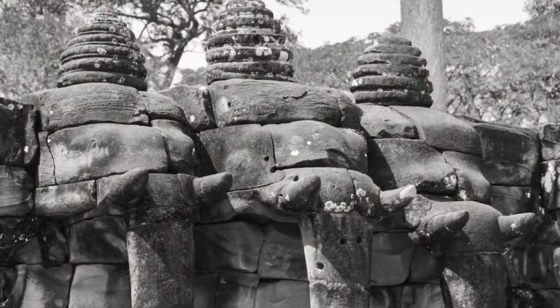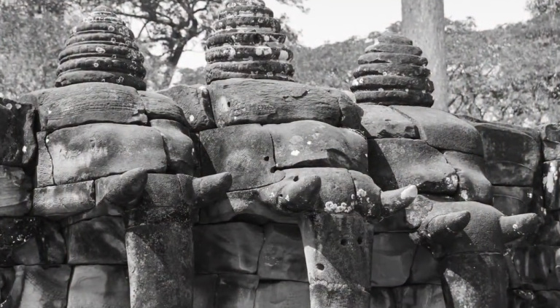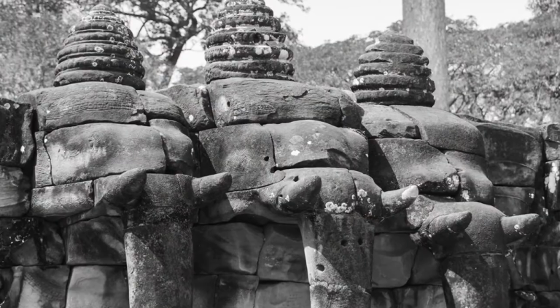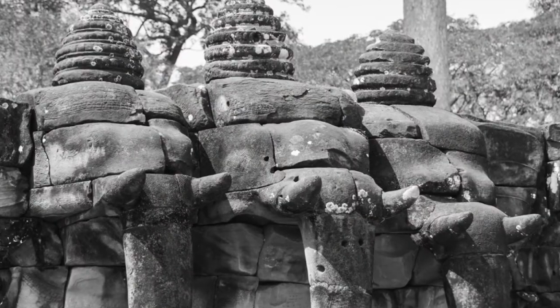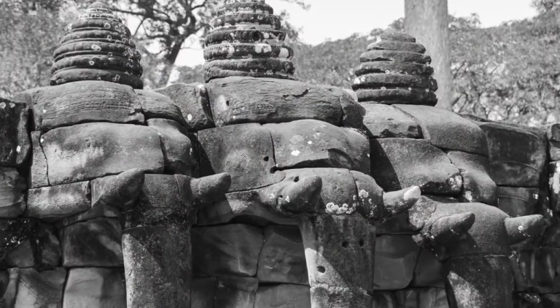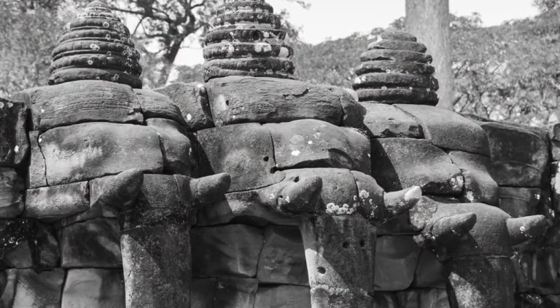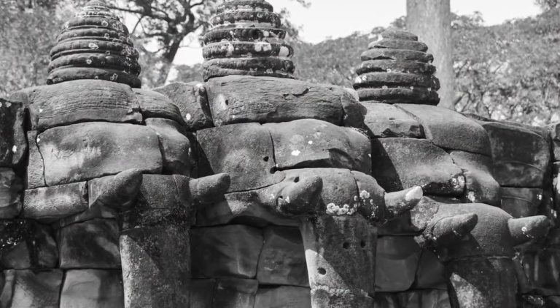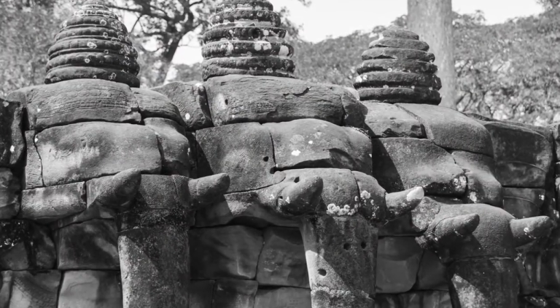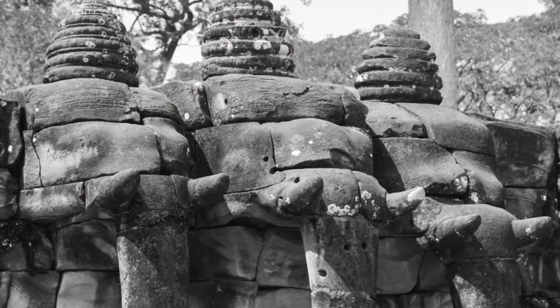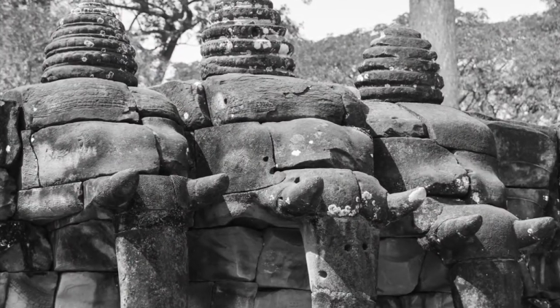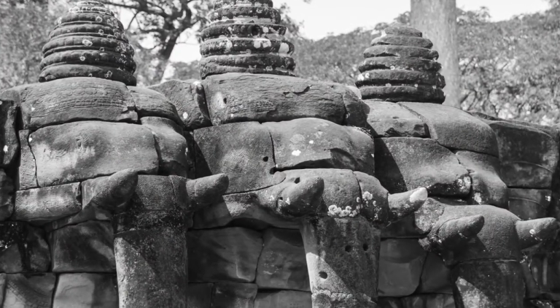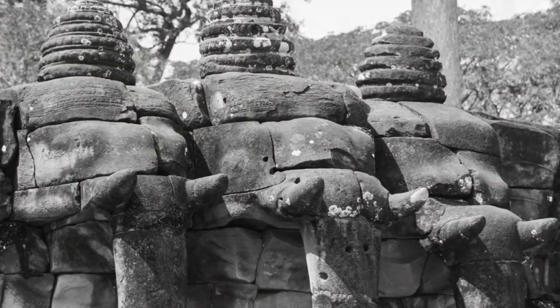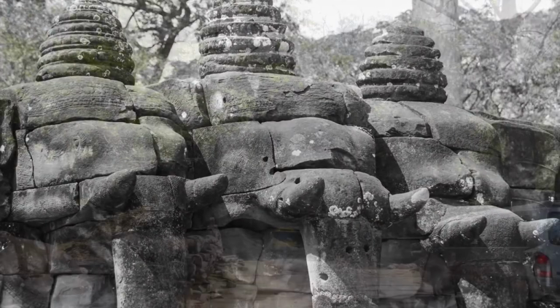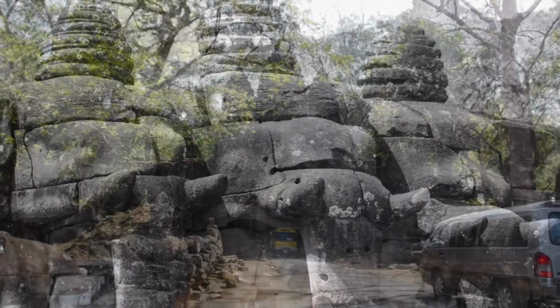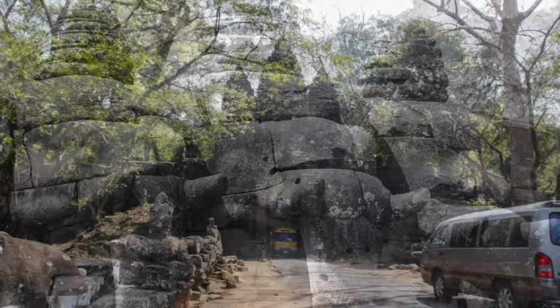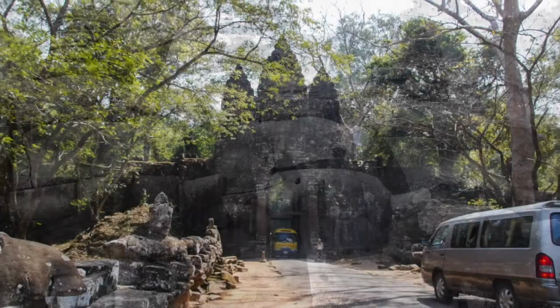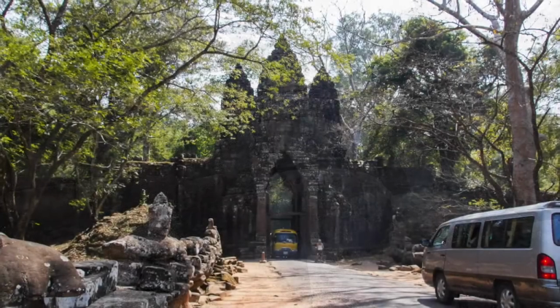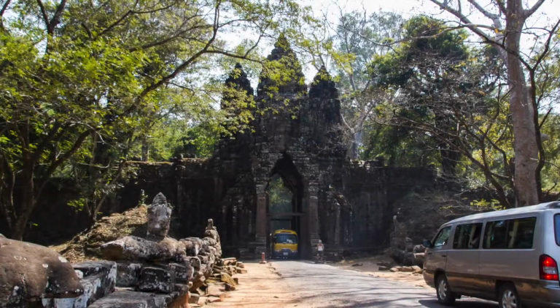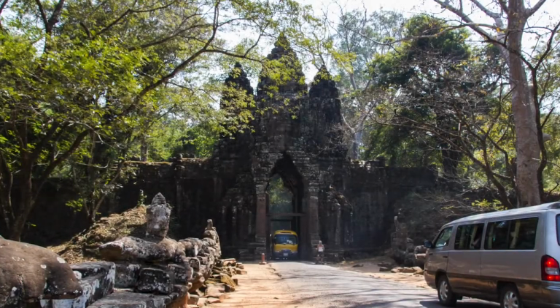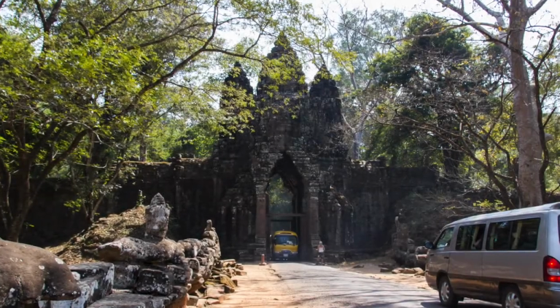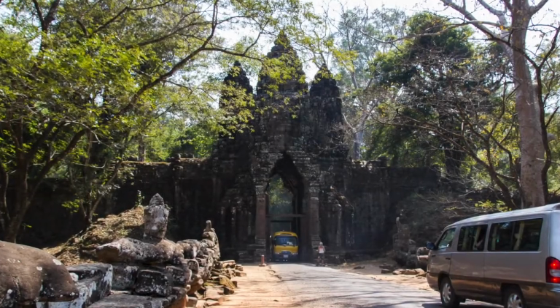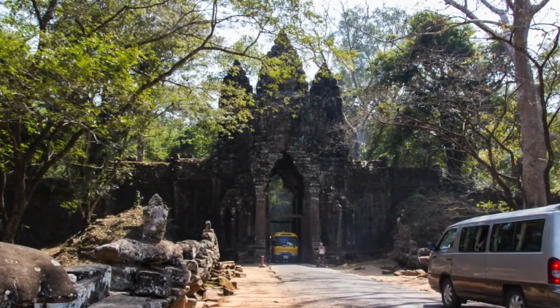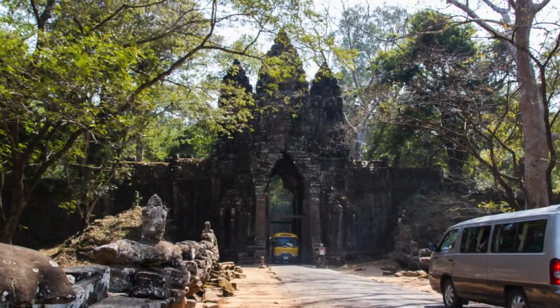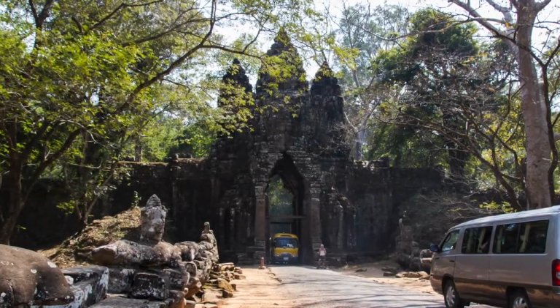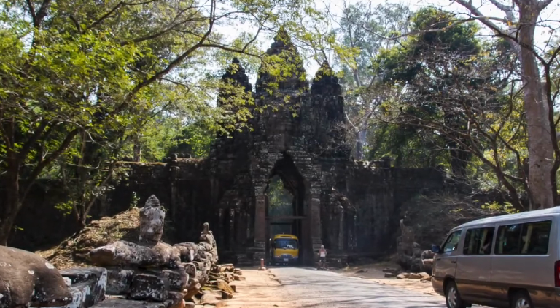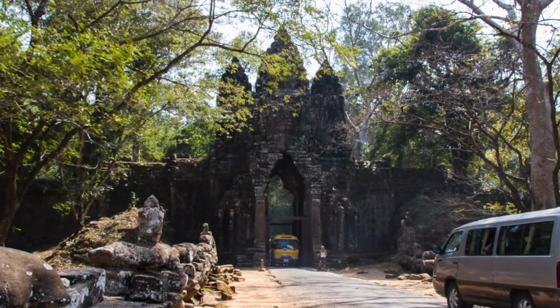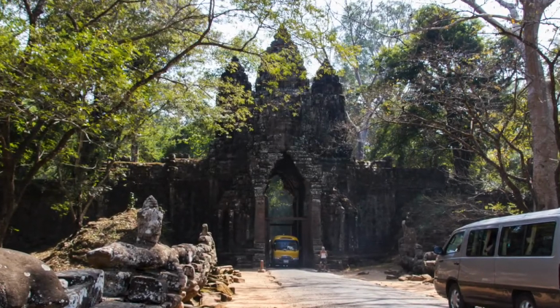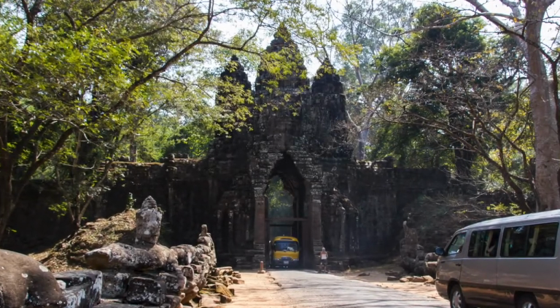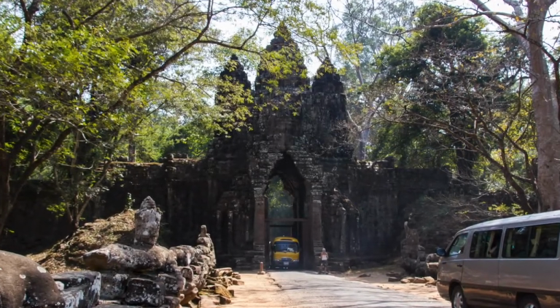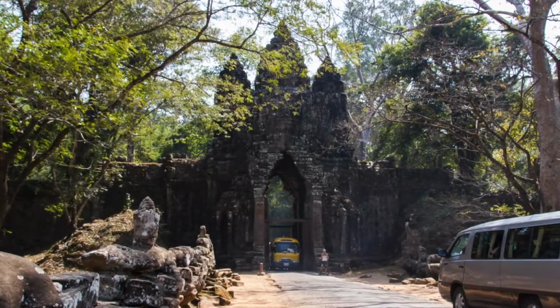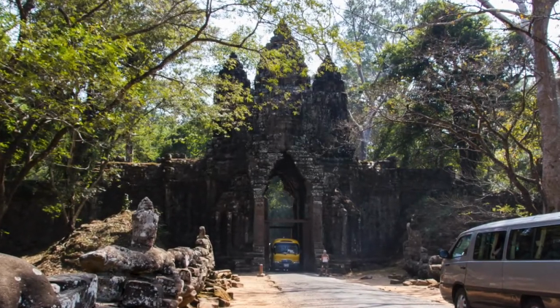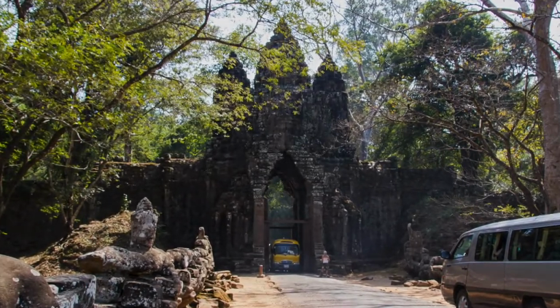After our lunch, Vet showed us two temples of his choice, and we will show you these in a separate video.